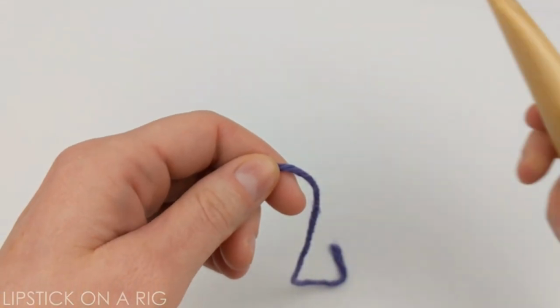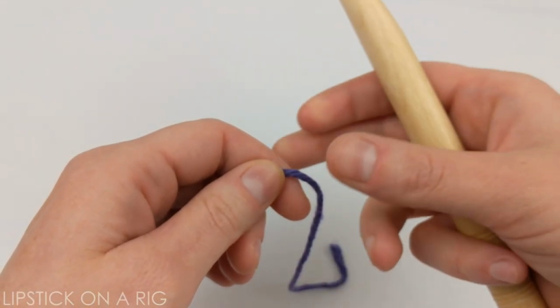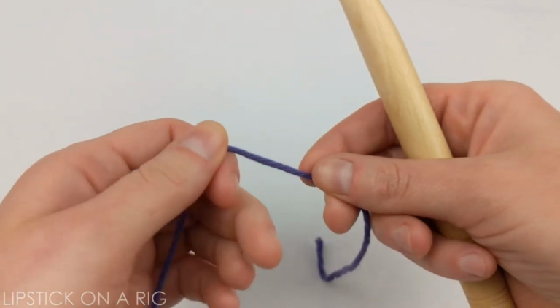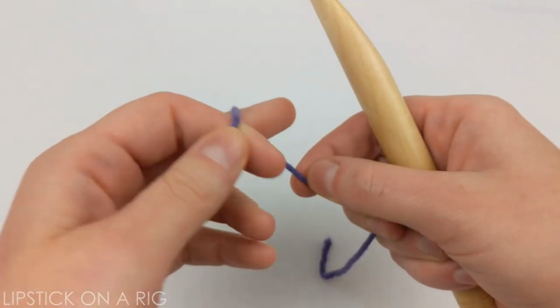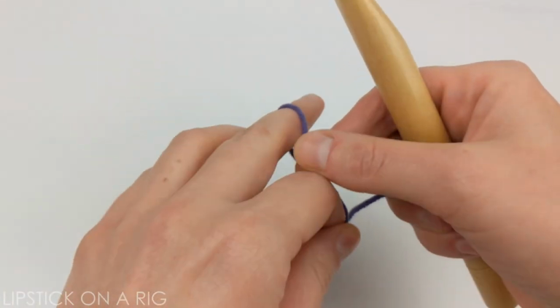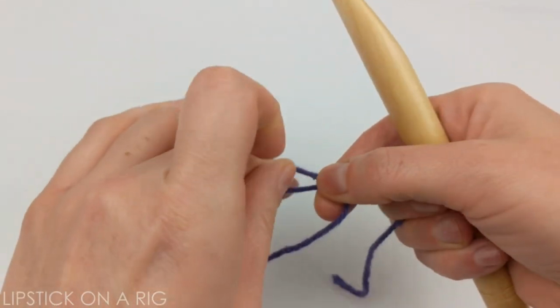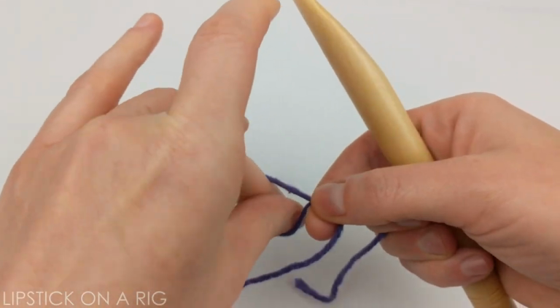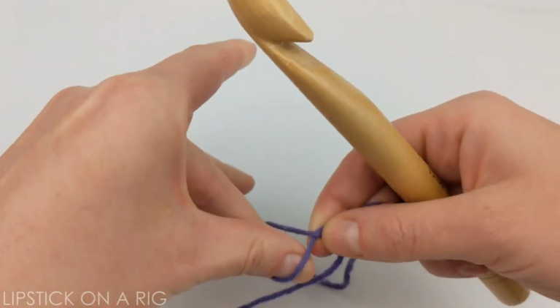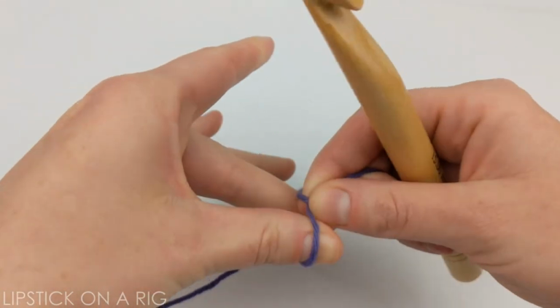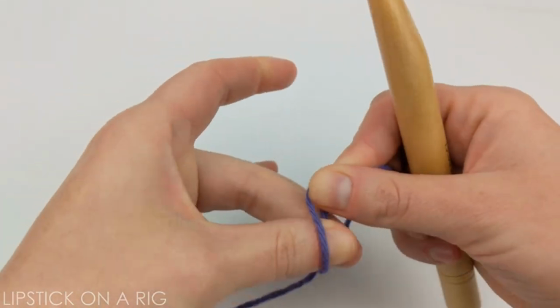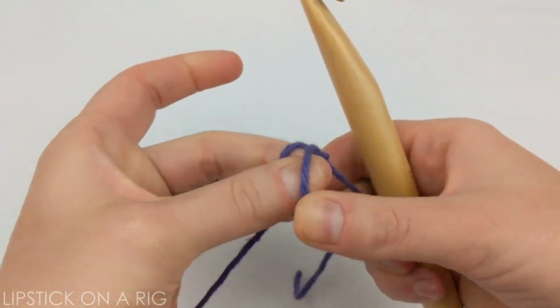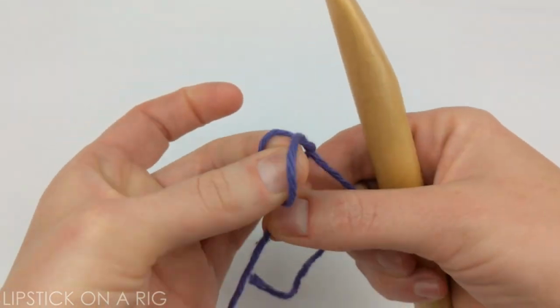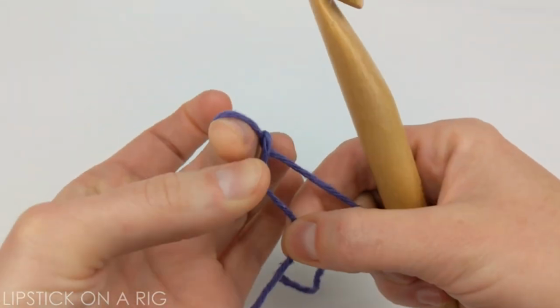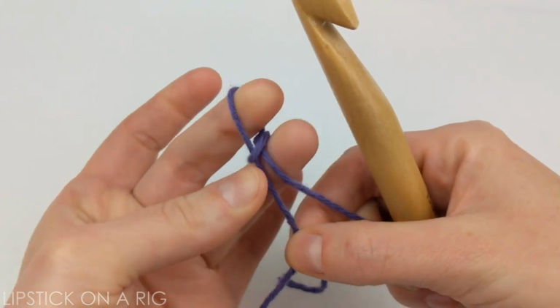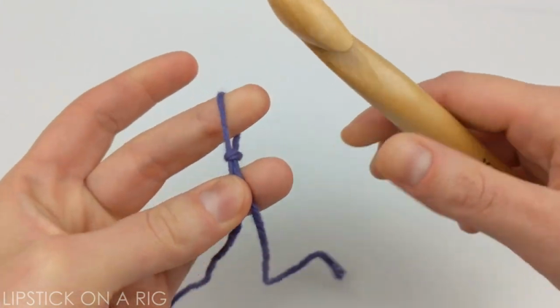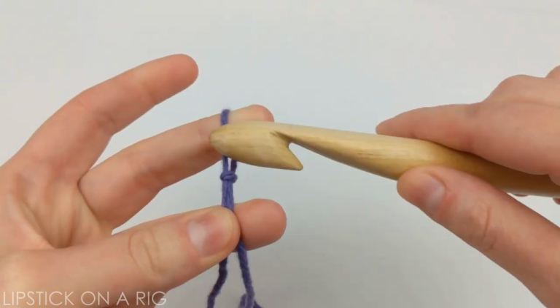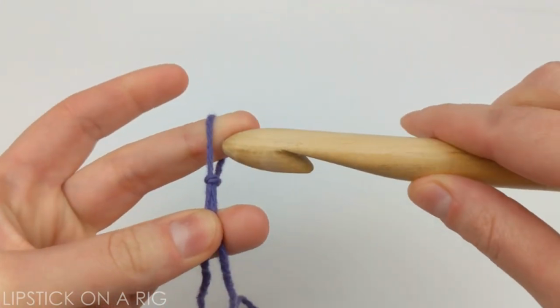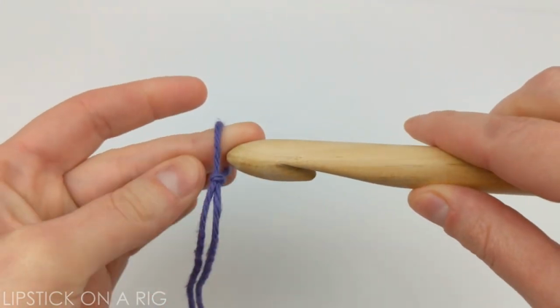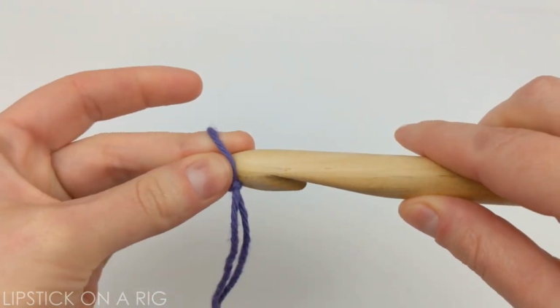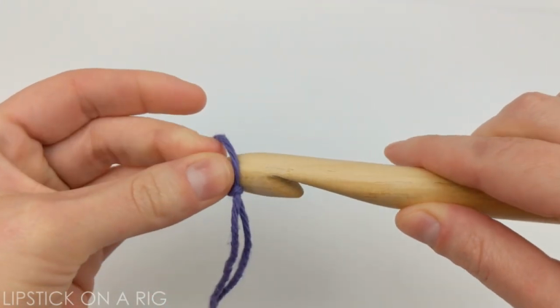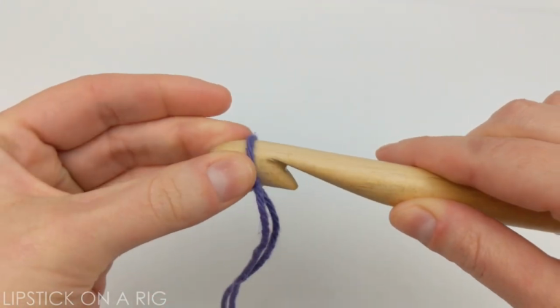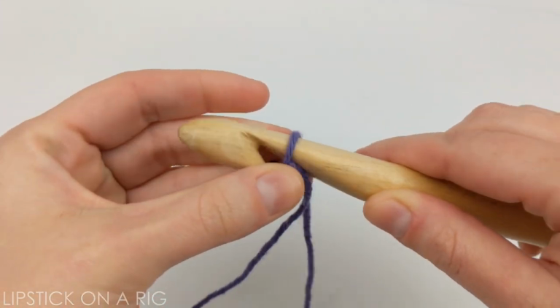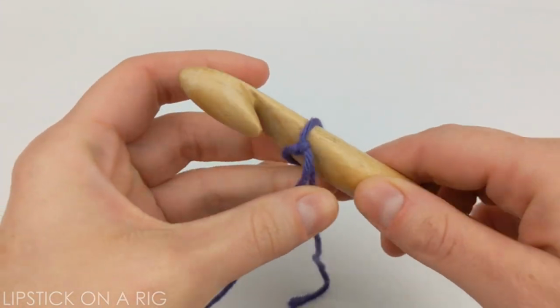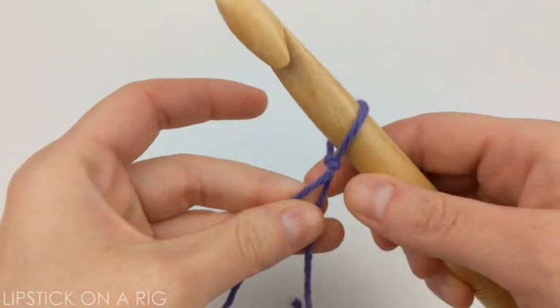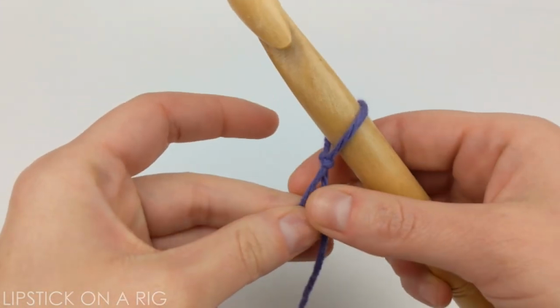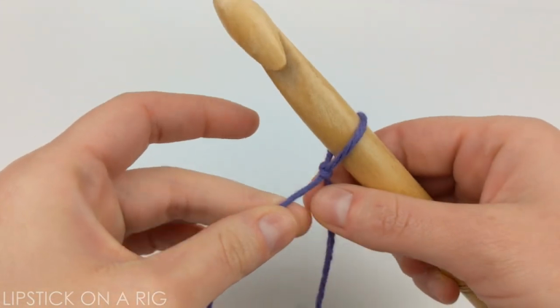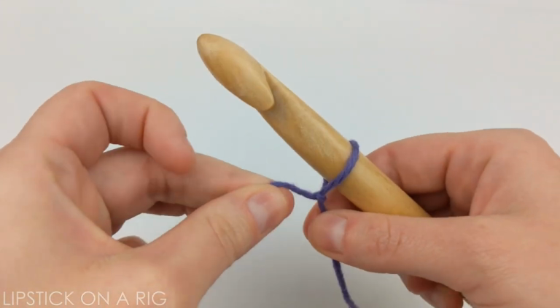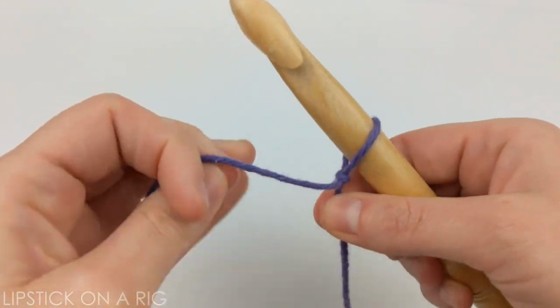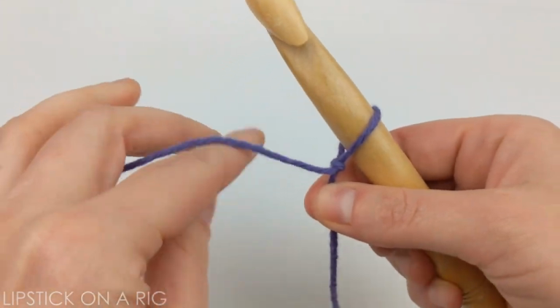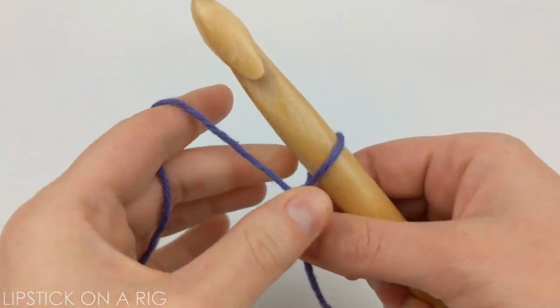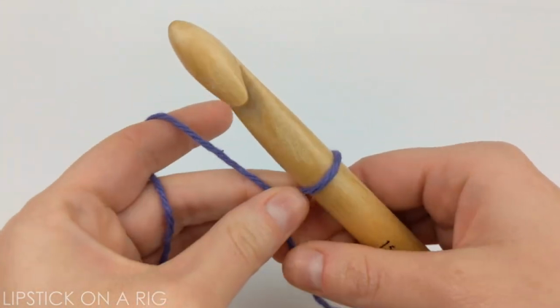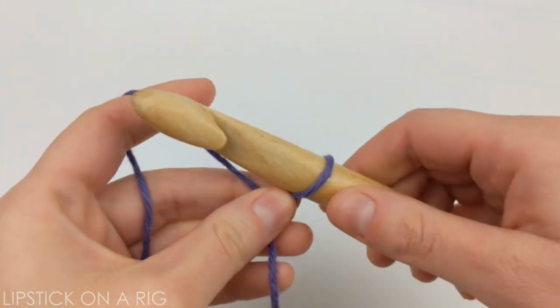To begin, I'm just going to attach my yarn to my crochet hook, and we are going to chain 16.